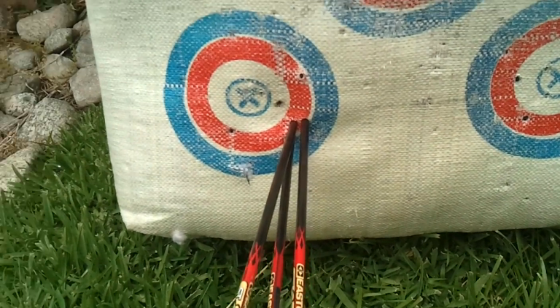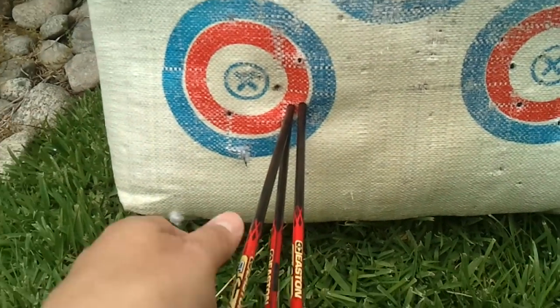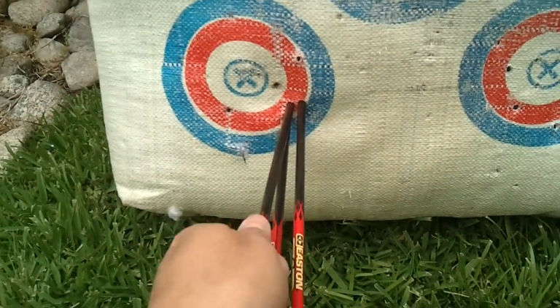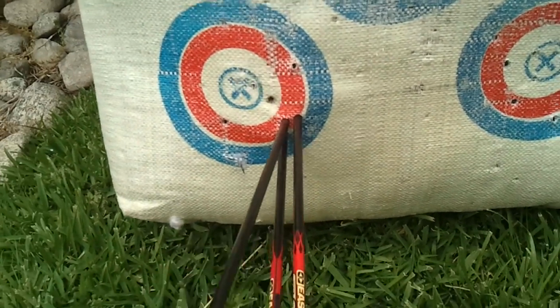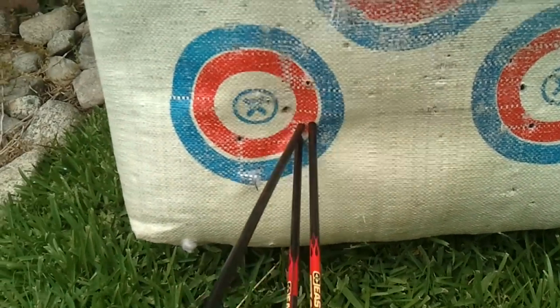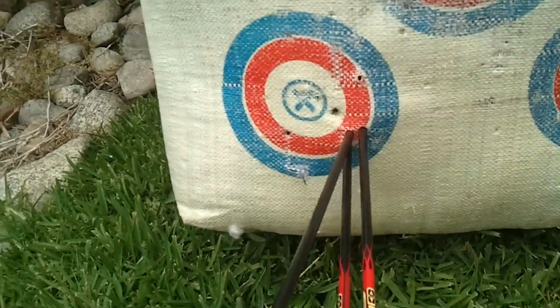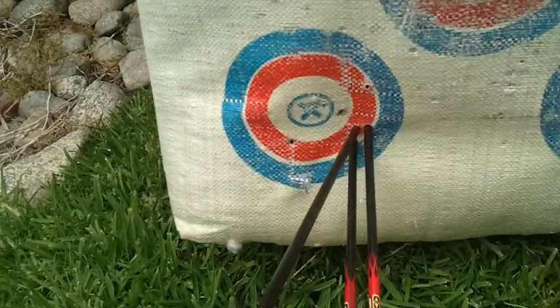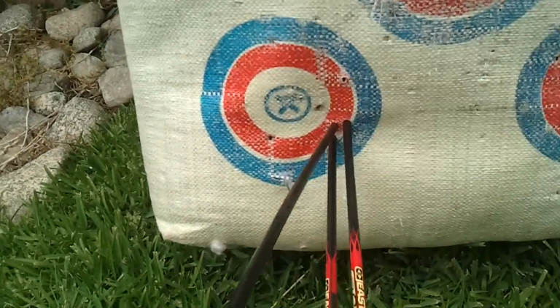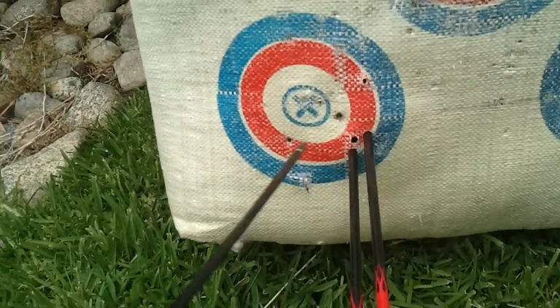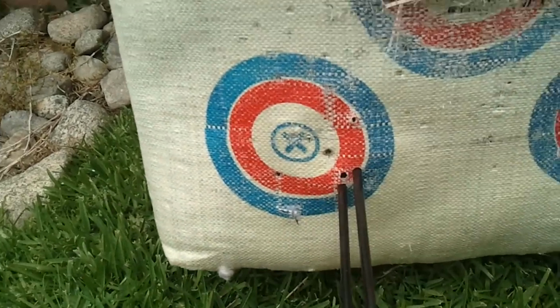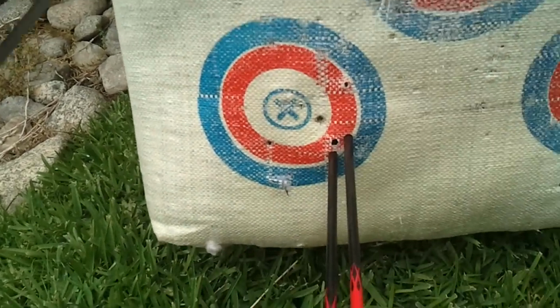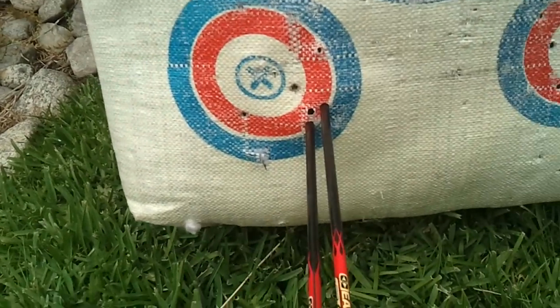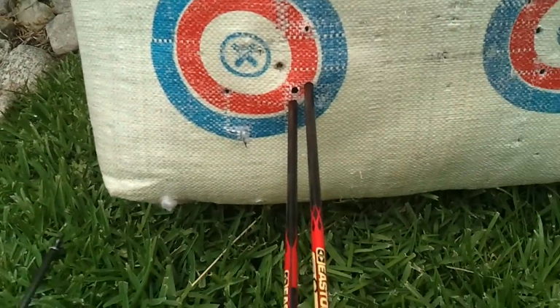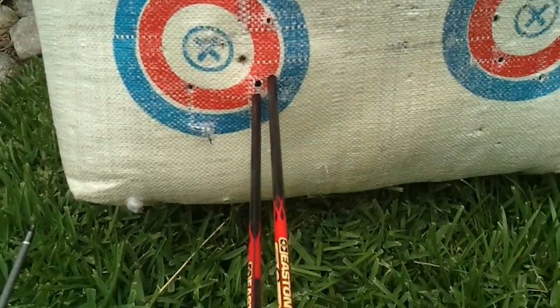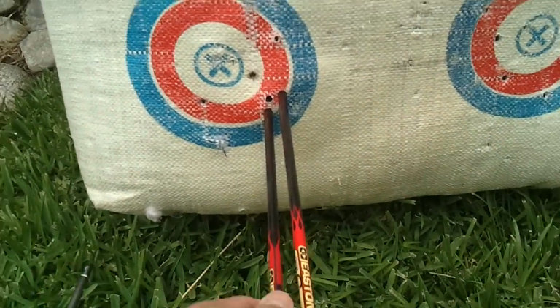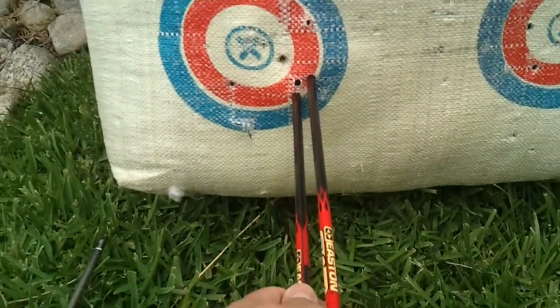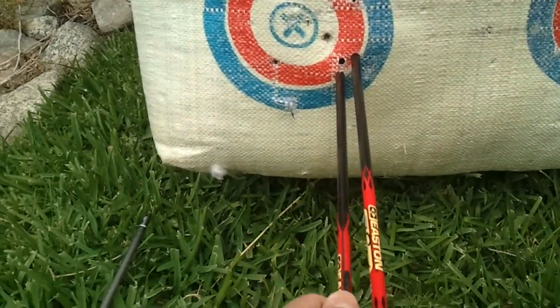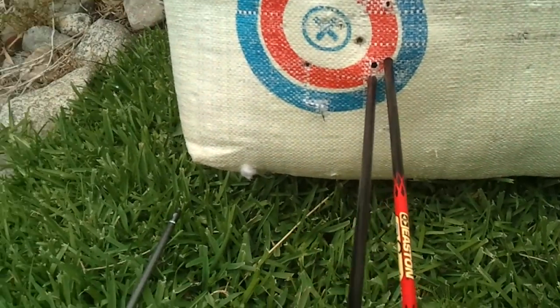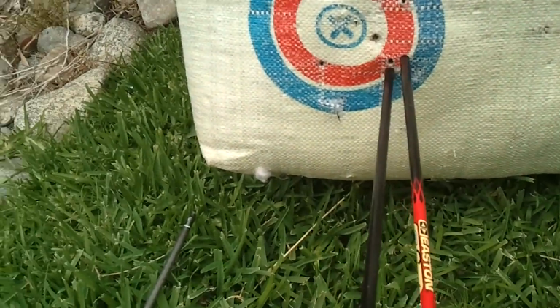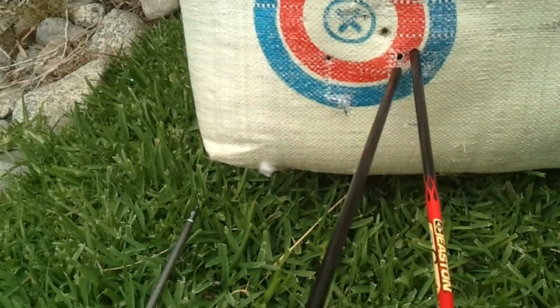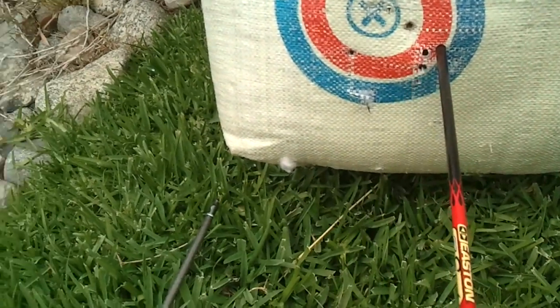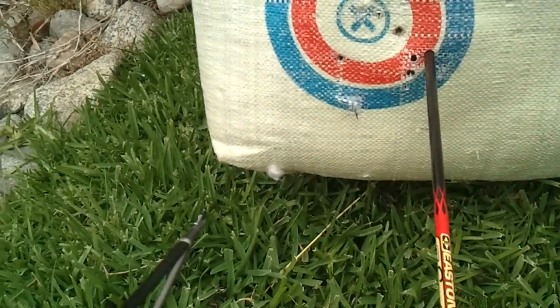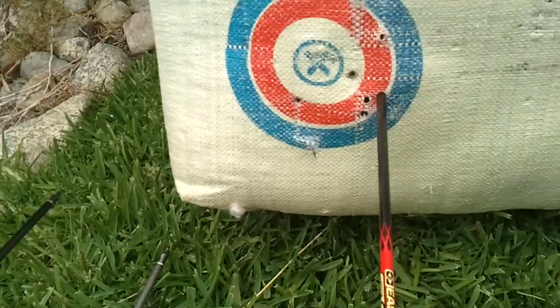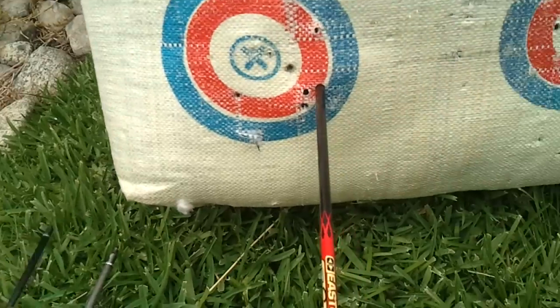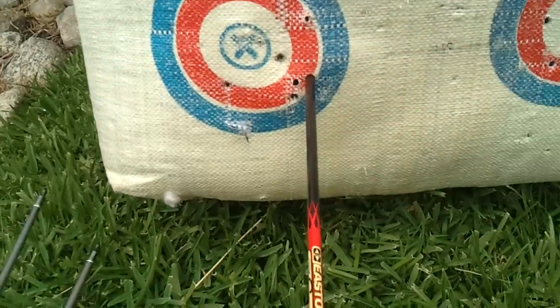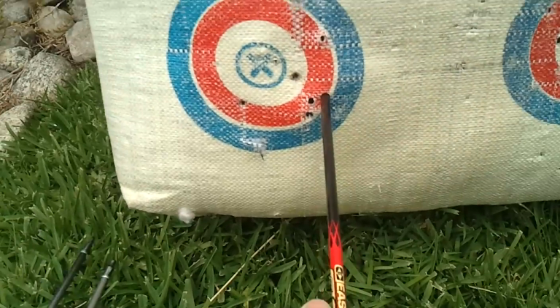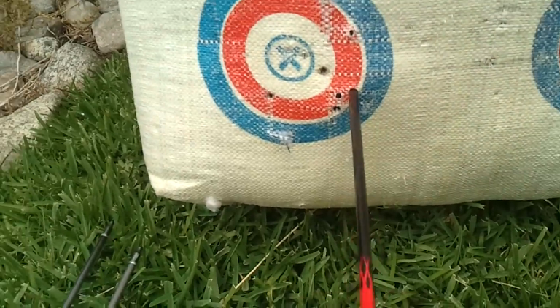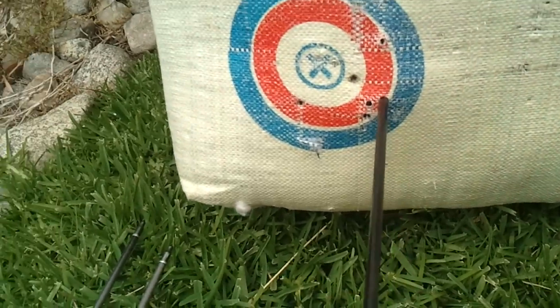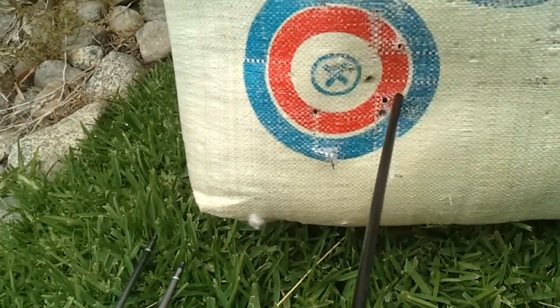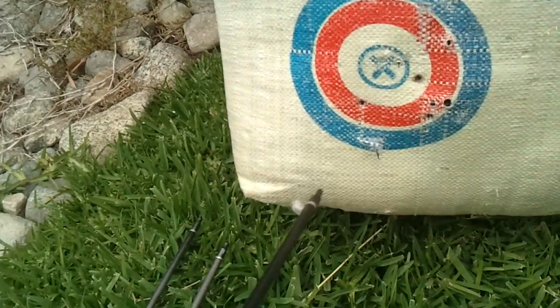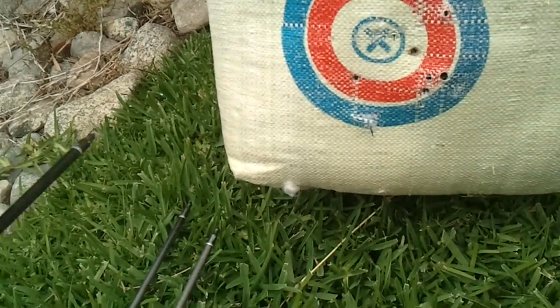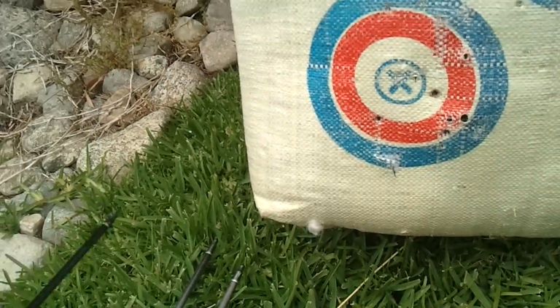If you're not a bow person, I don't know if you're going to appreciate this — so just stay tuned.